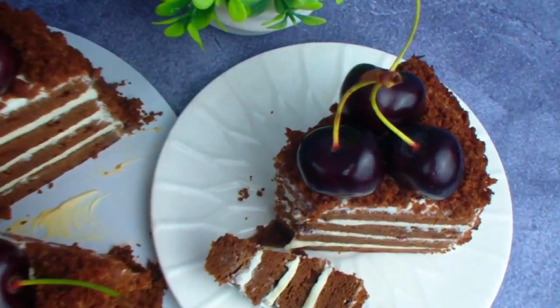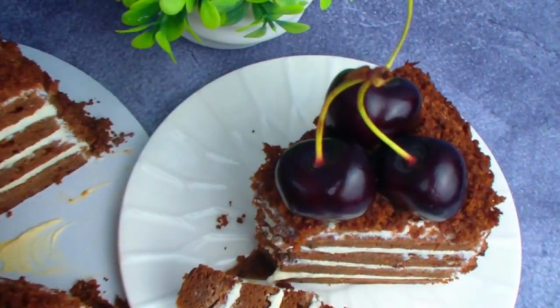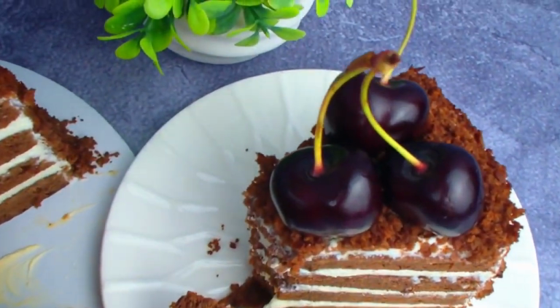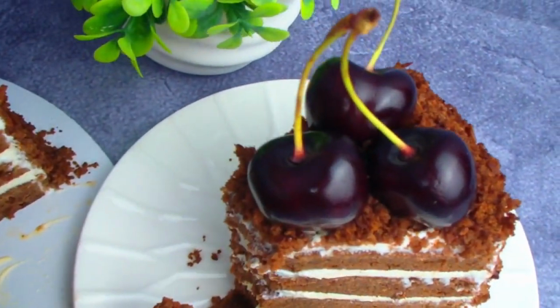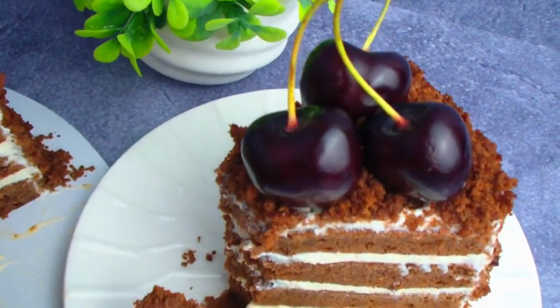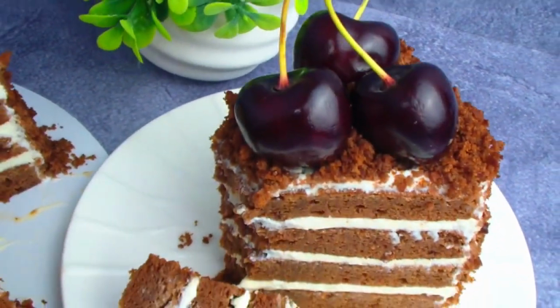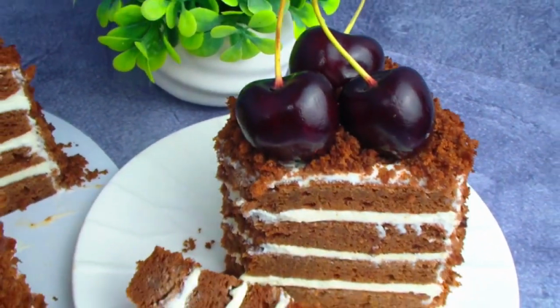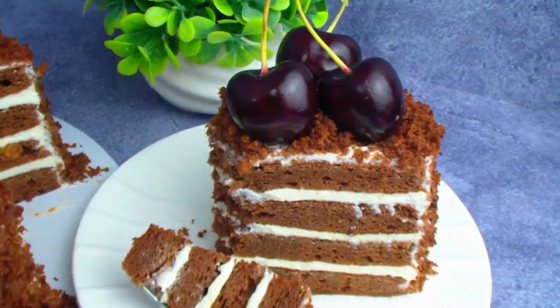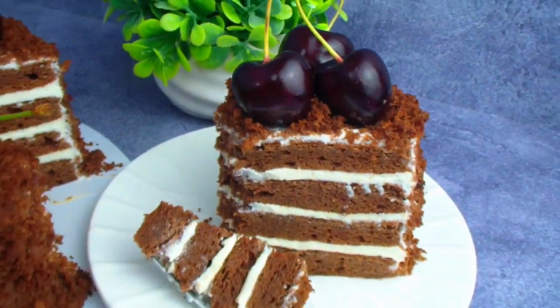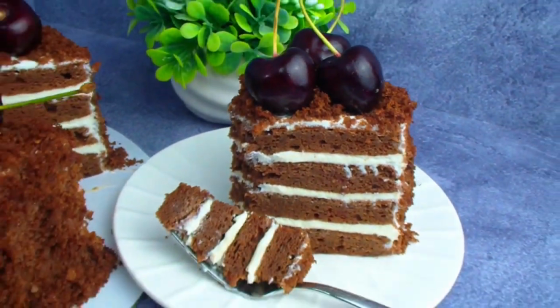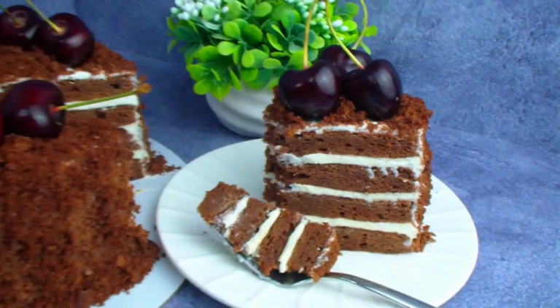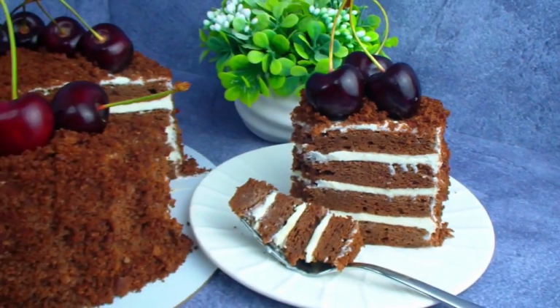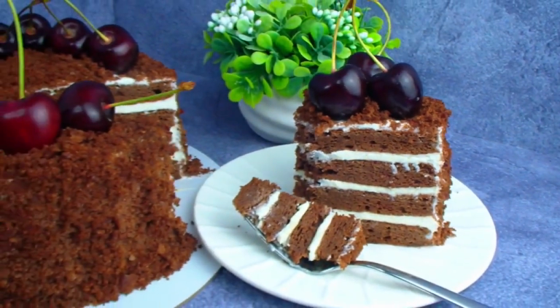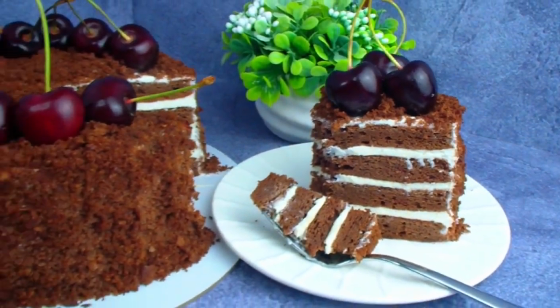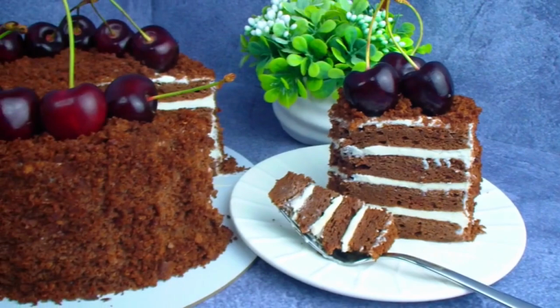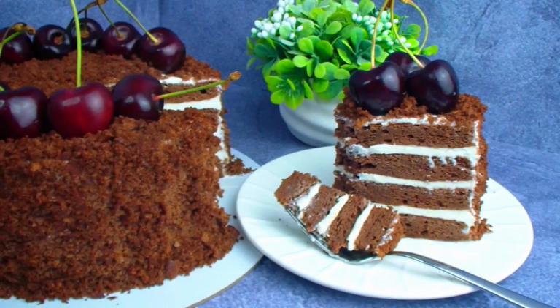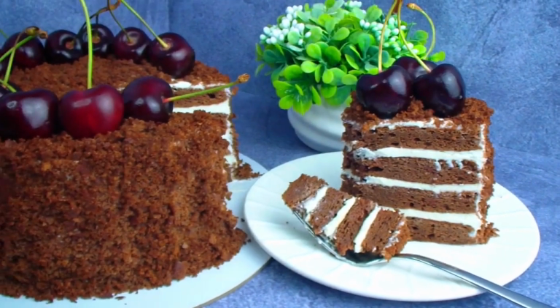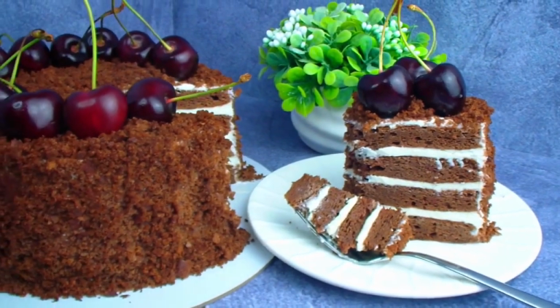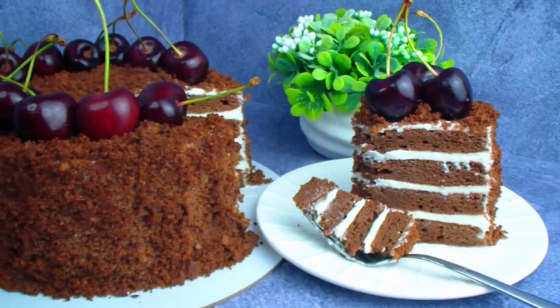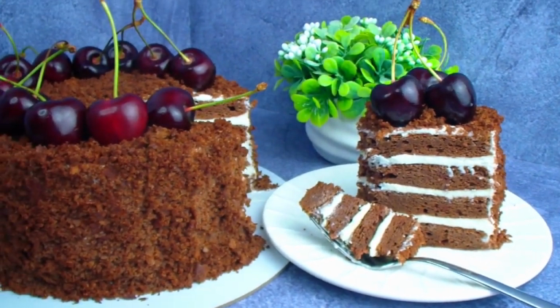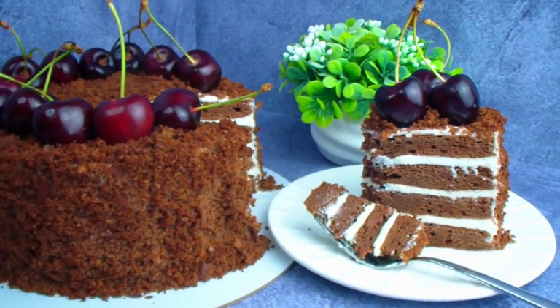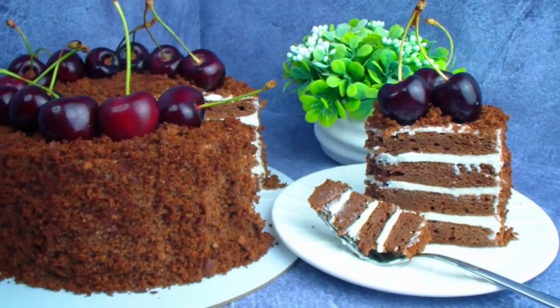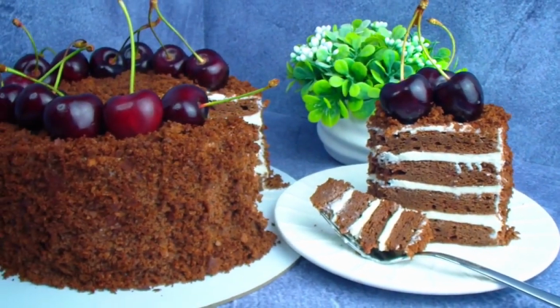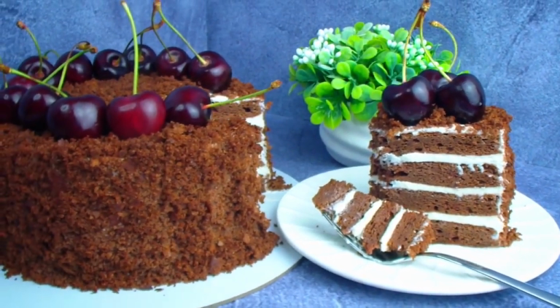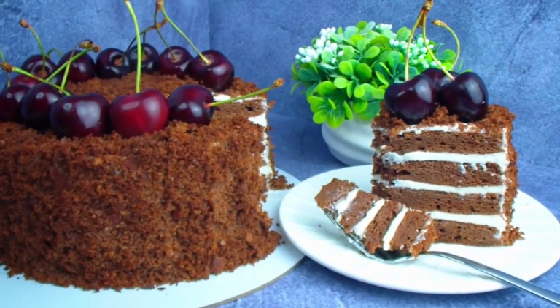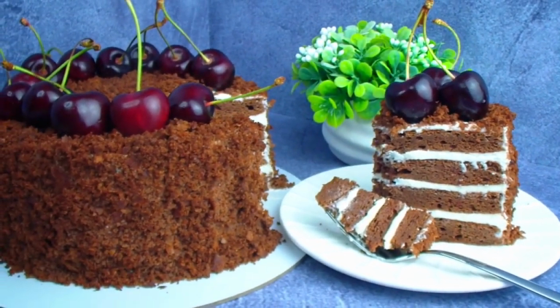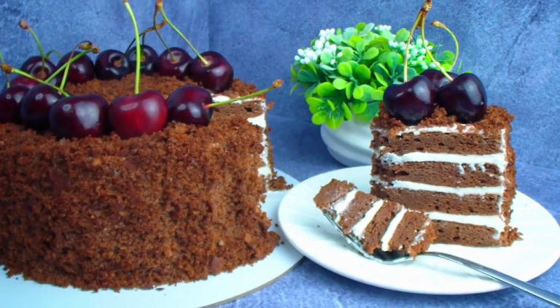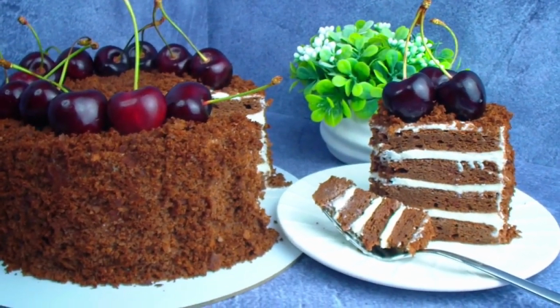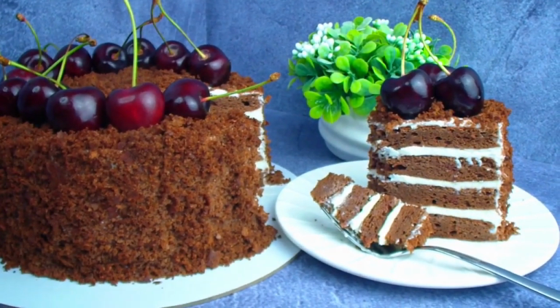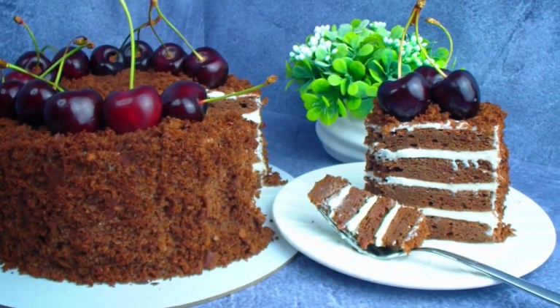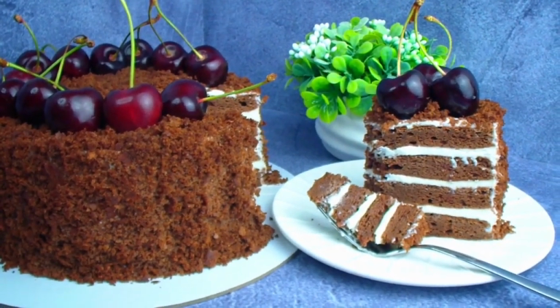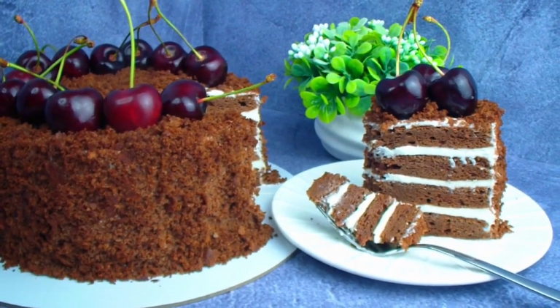Спасибо за лайк, готовьте с удовольствием, готовьте красиво и радуйте своих родных и близких полезными десертами!